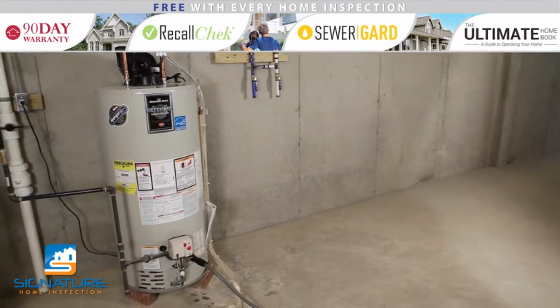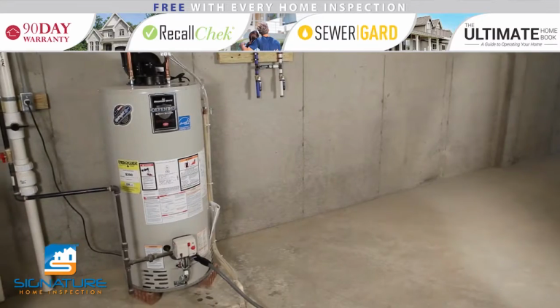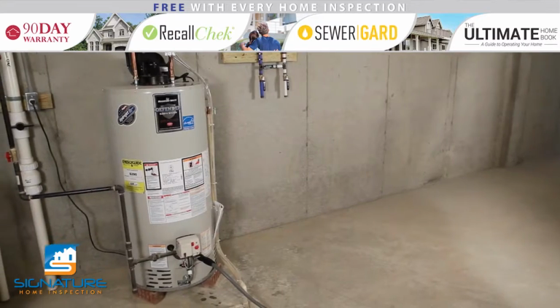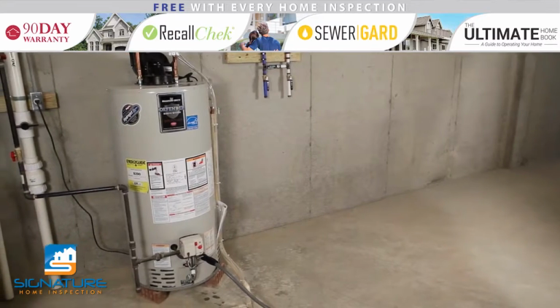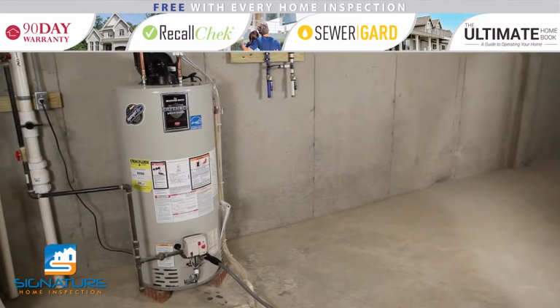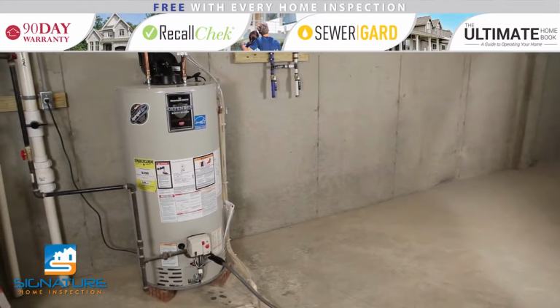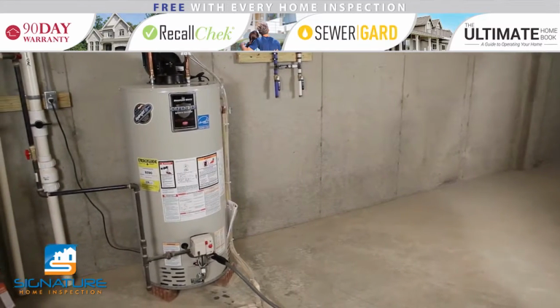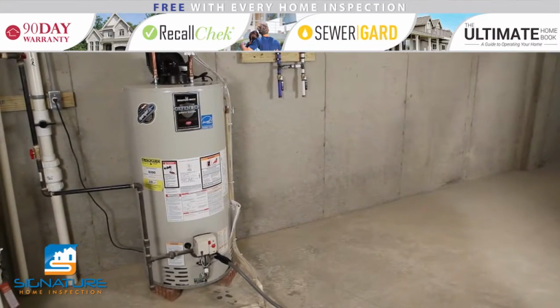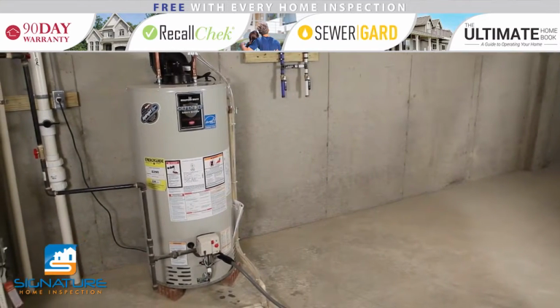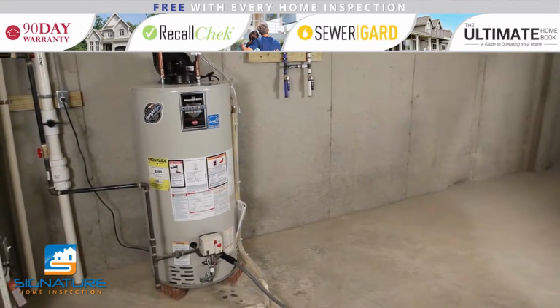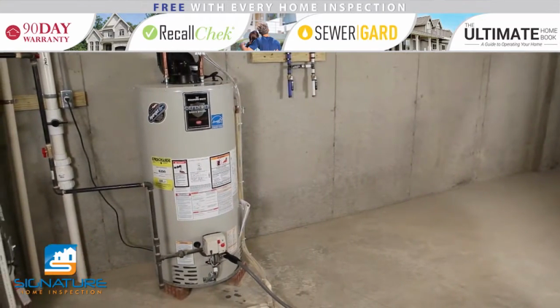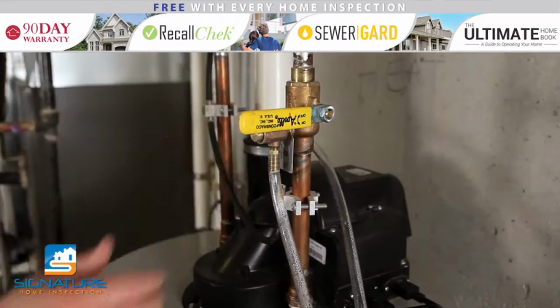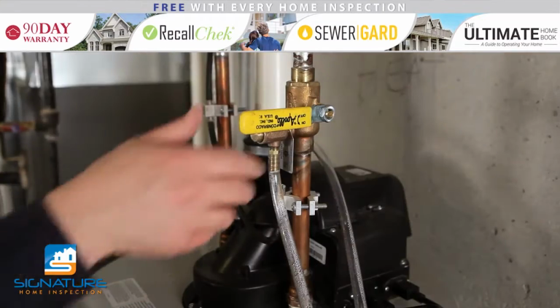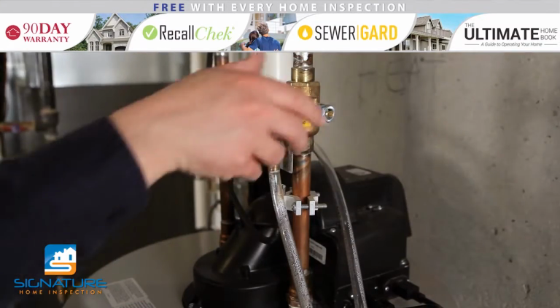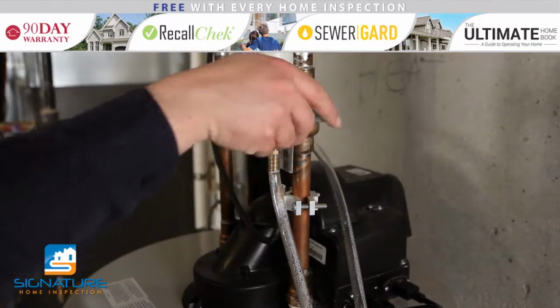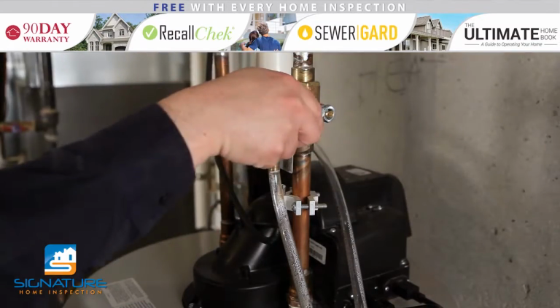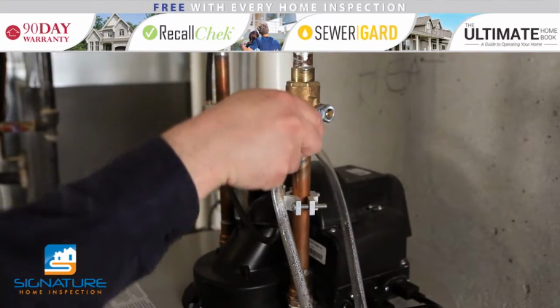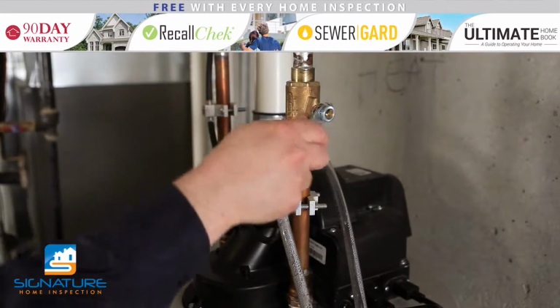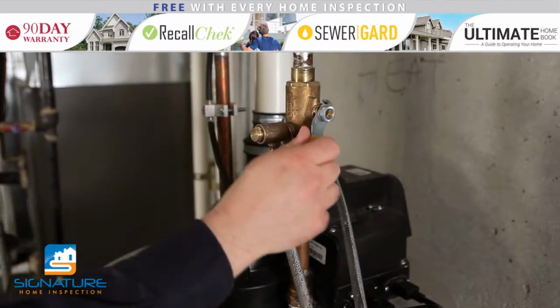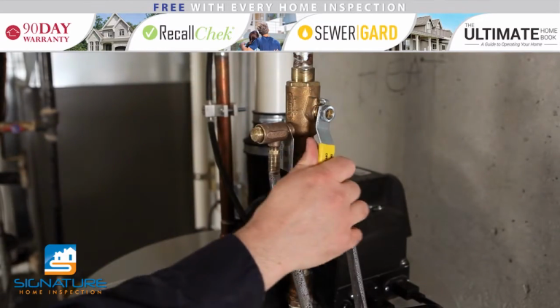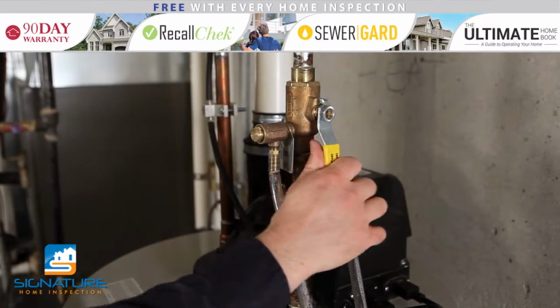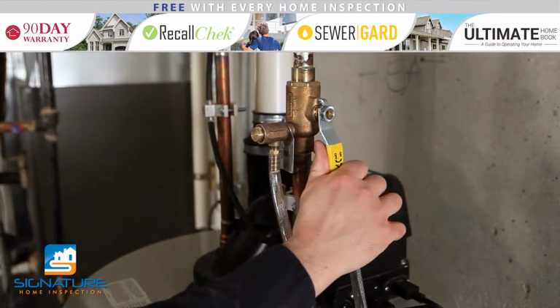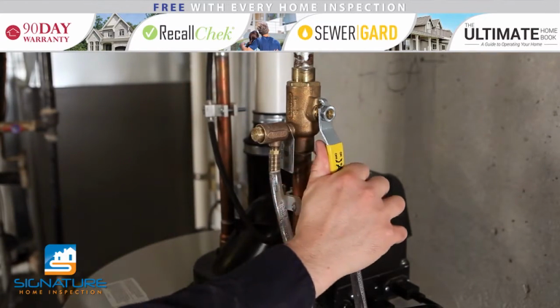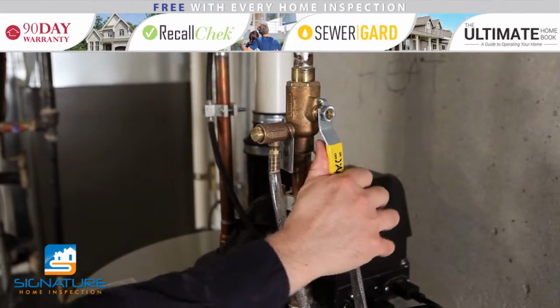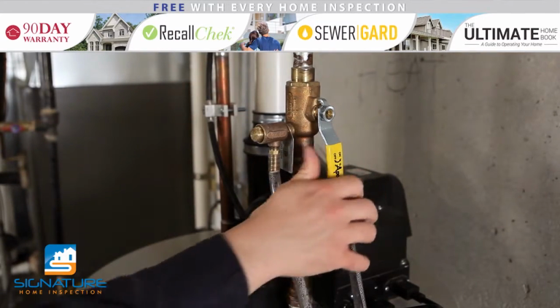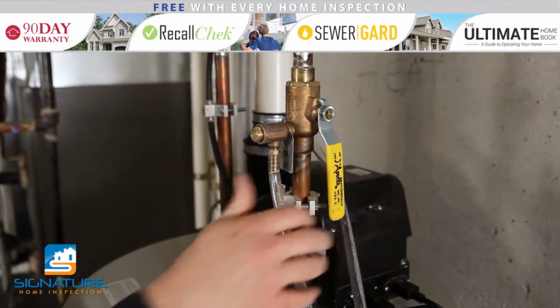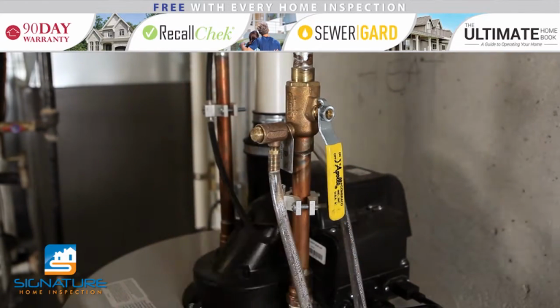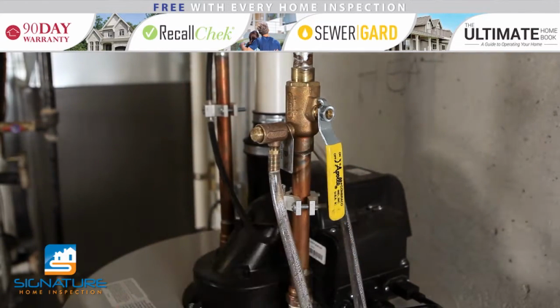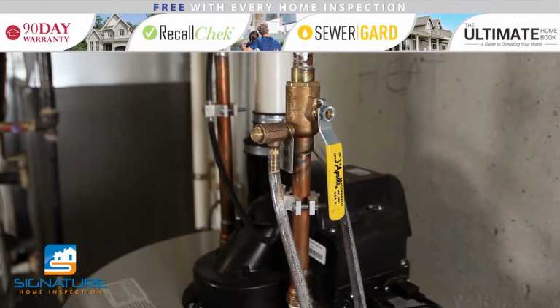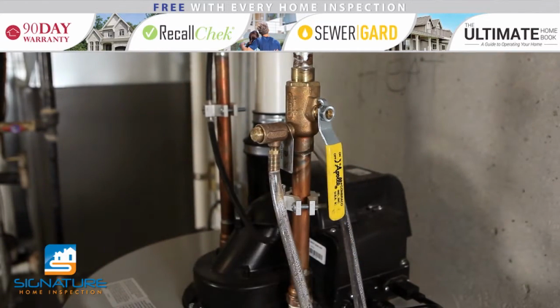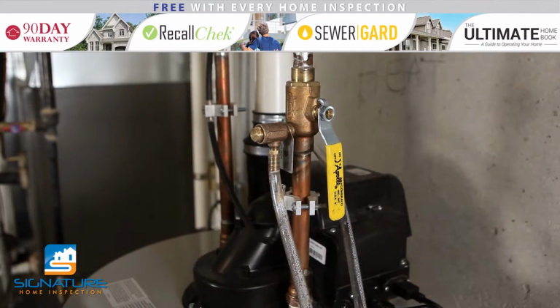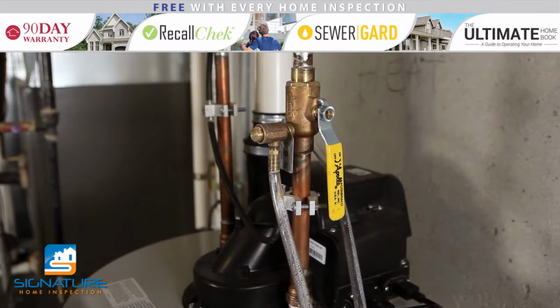Once the water heater is drained, you can turn the supply valve back on and let the heater flush for one to two minutes.